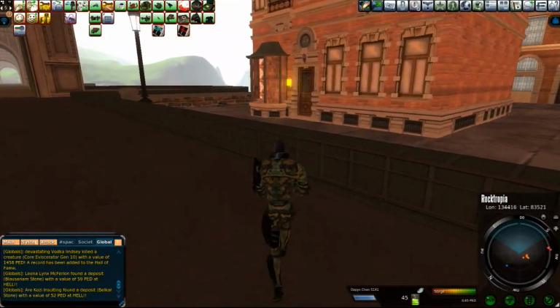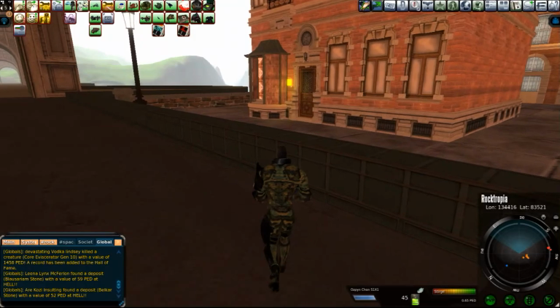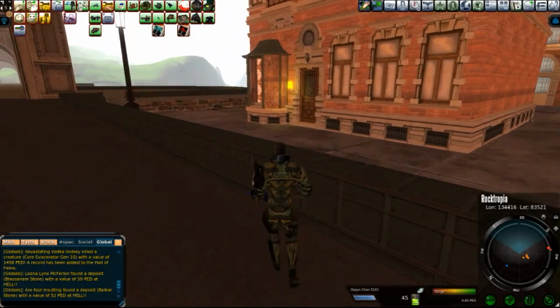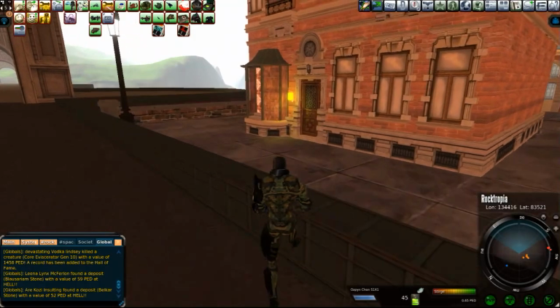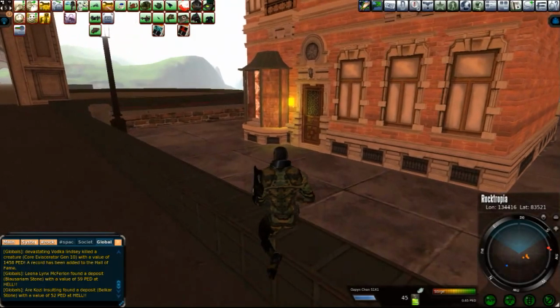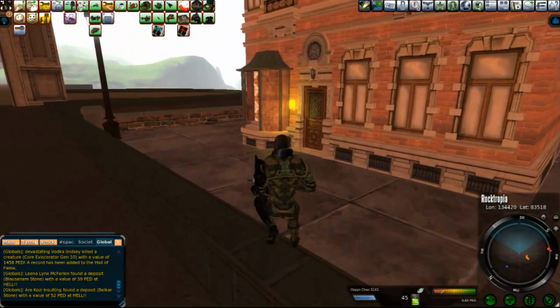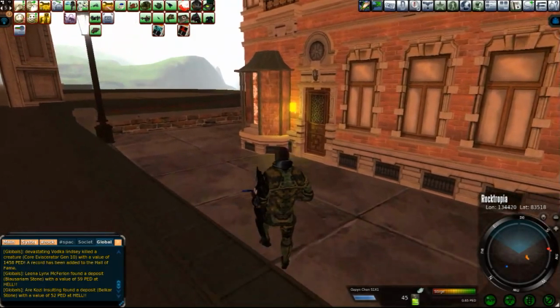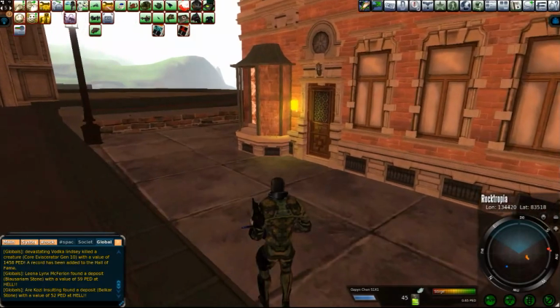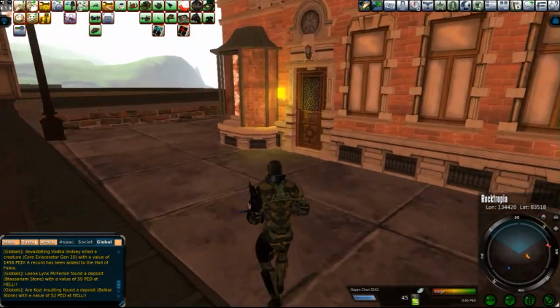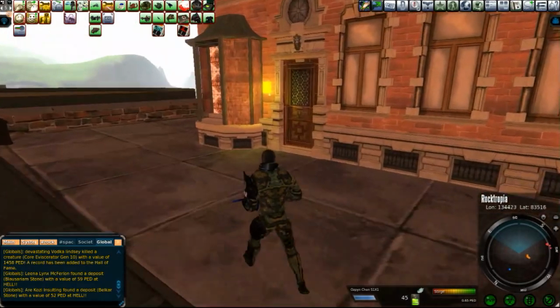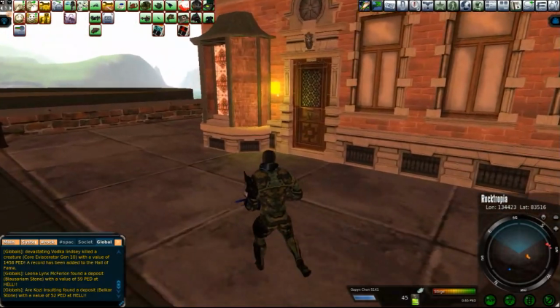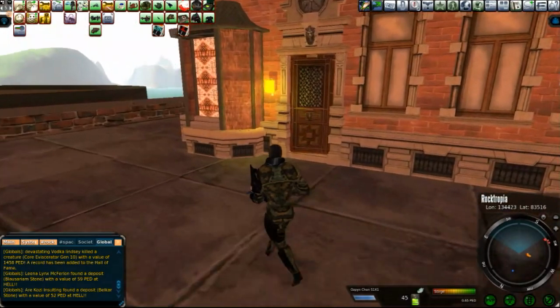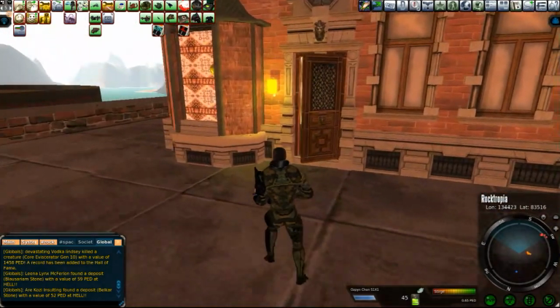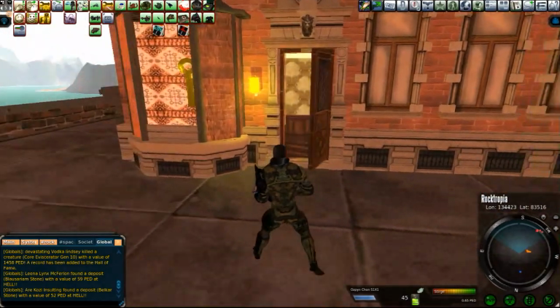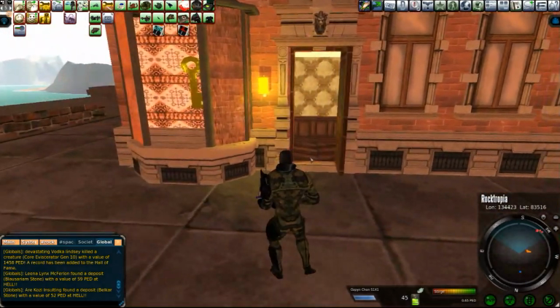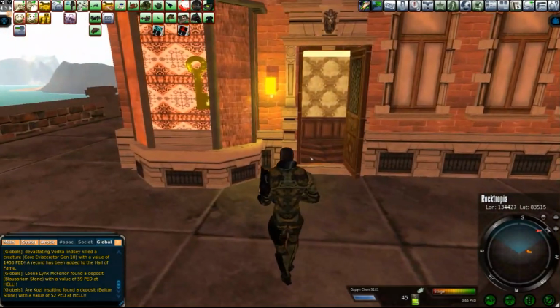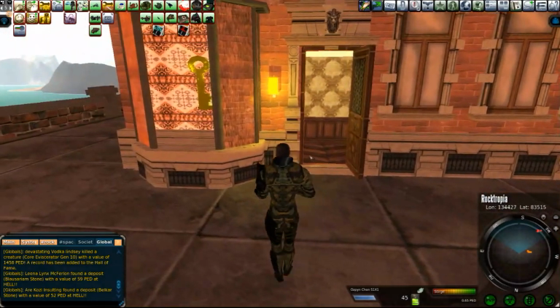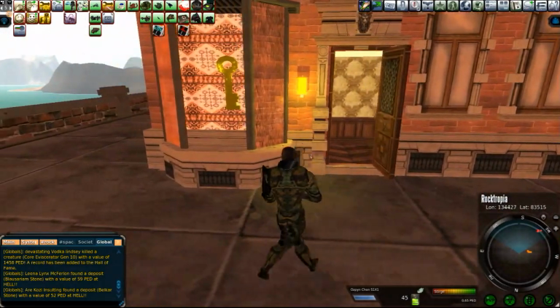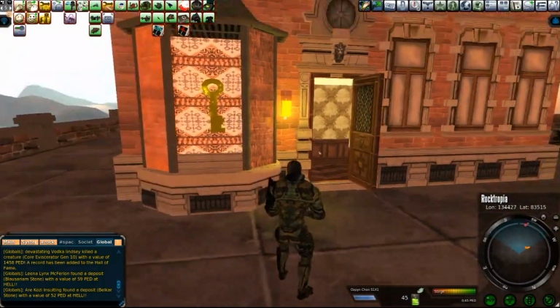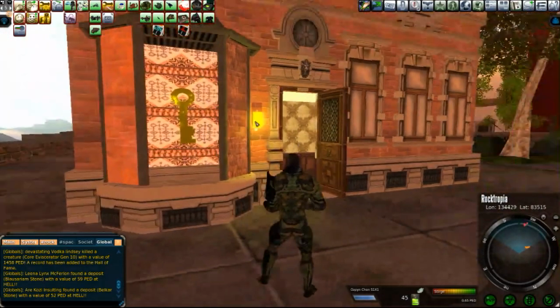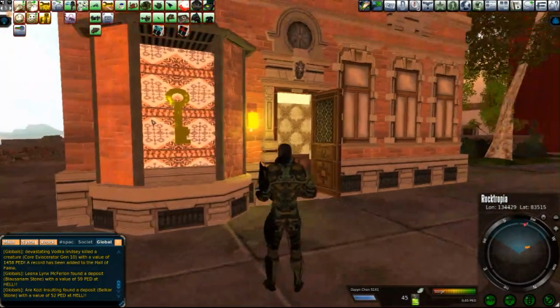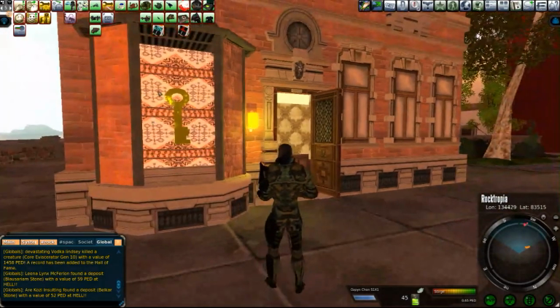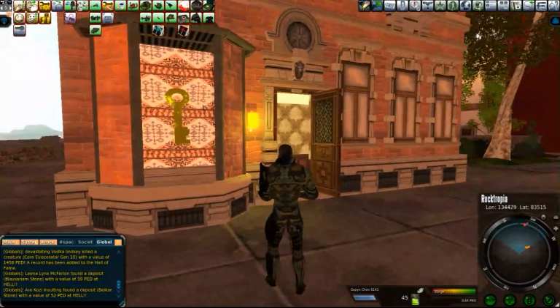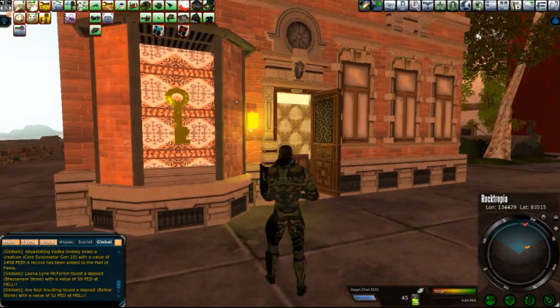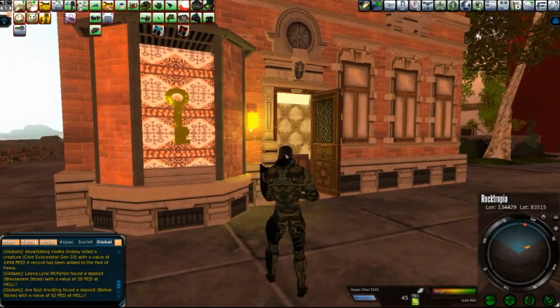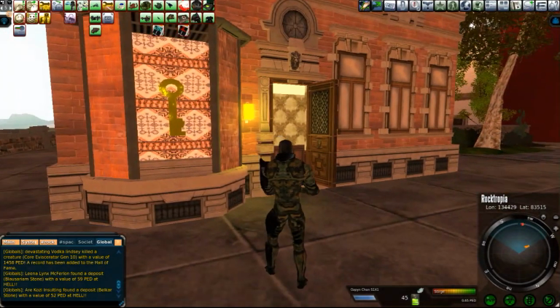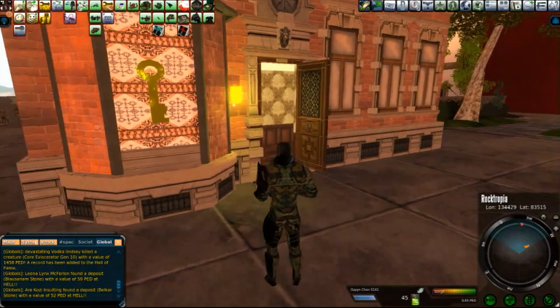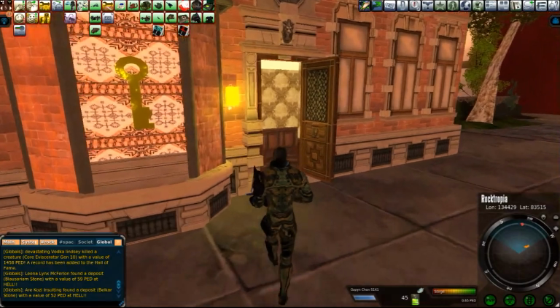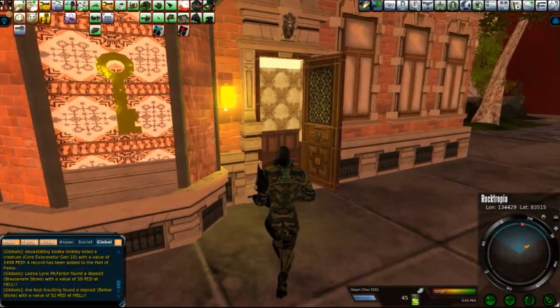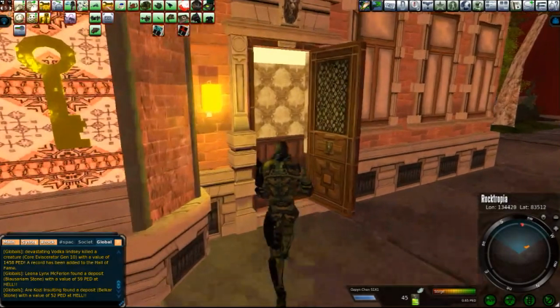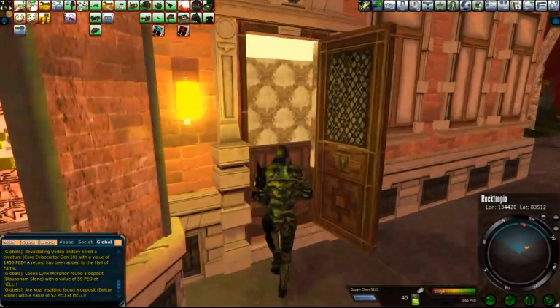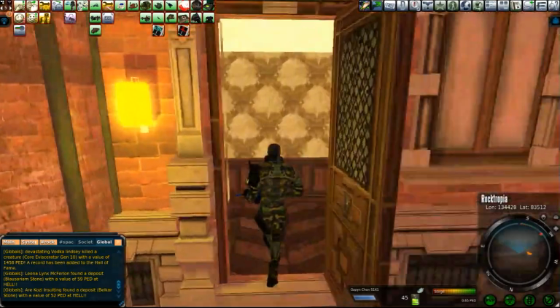I abandoned the mission and then started over. It actually gives you a mission — a little key on it. We go in here.